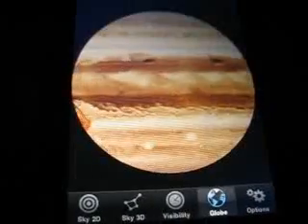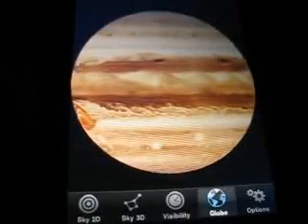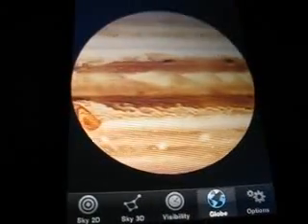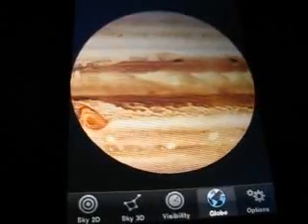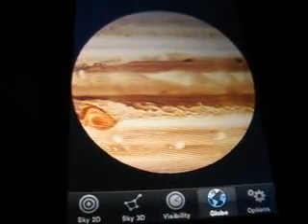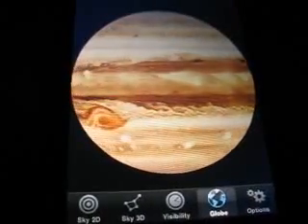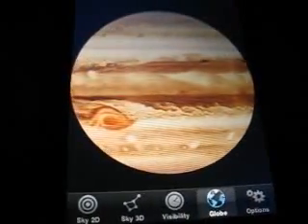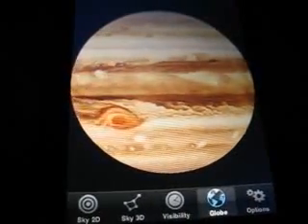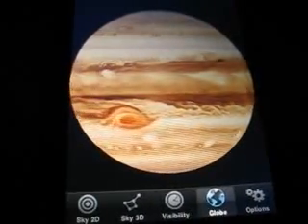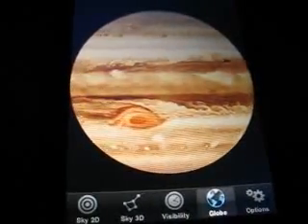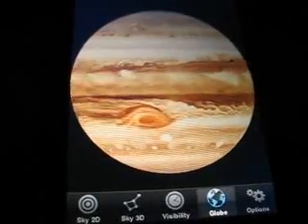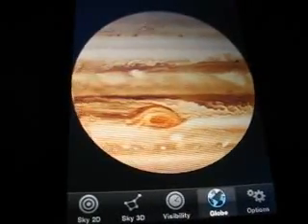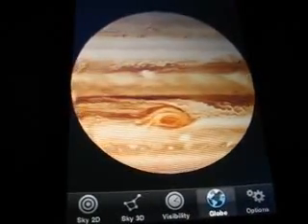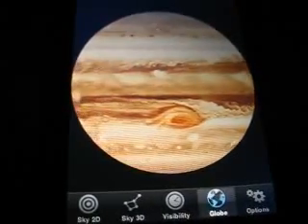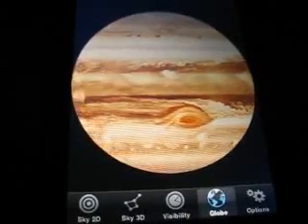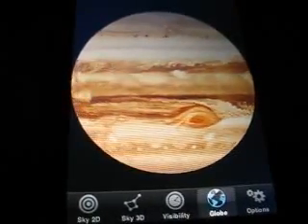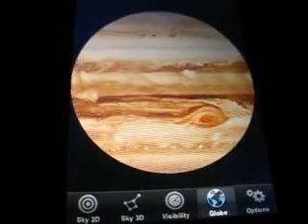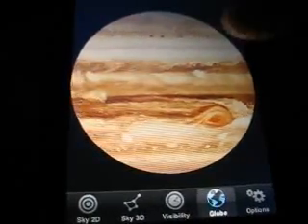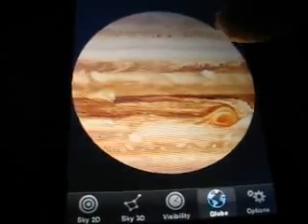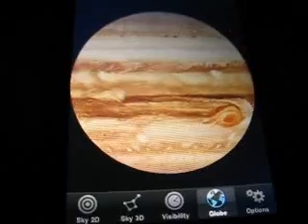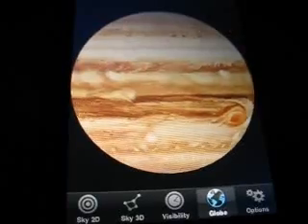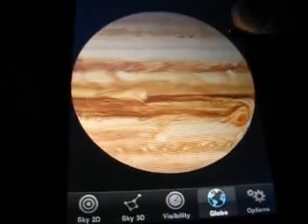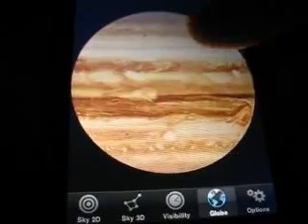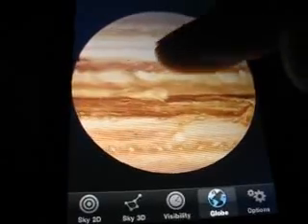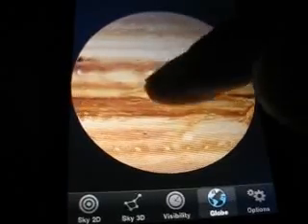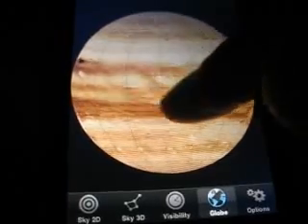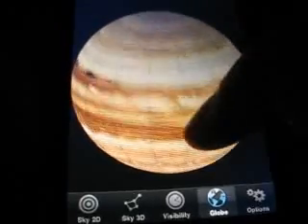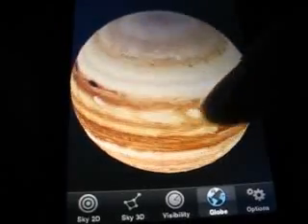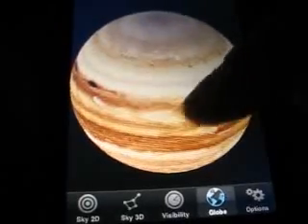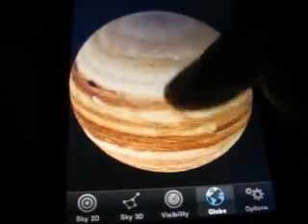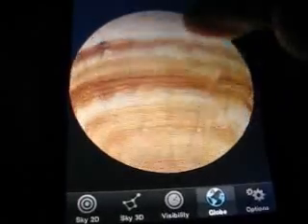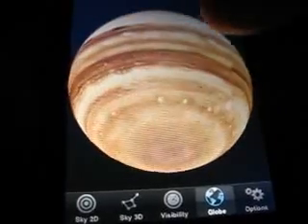Jupiter. Jupiter is amazing, looks so beautiful.